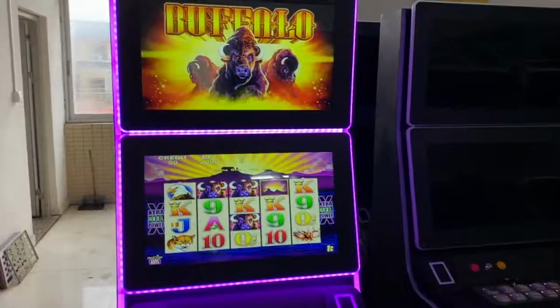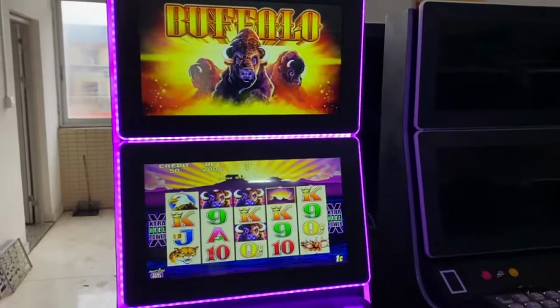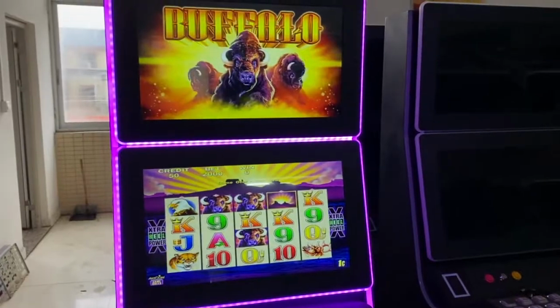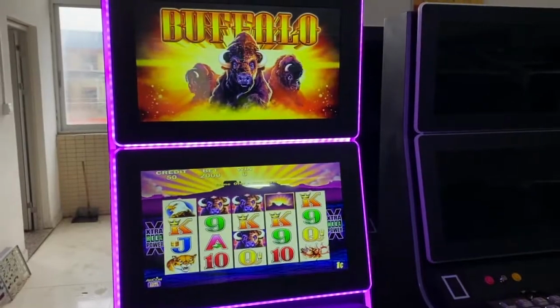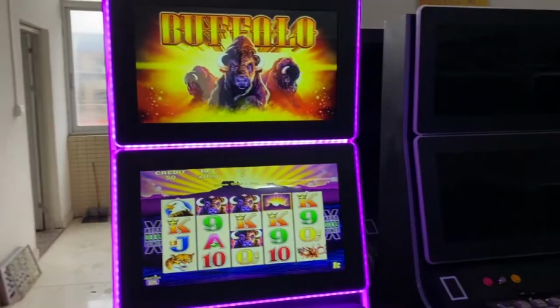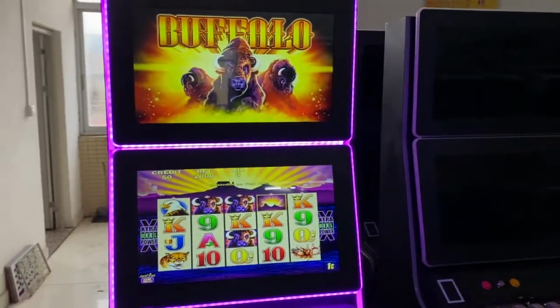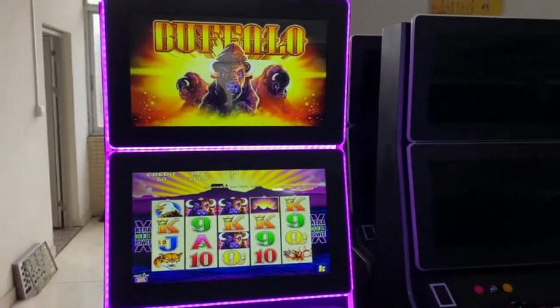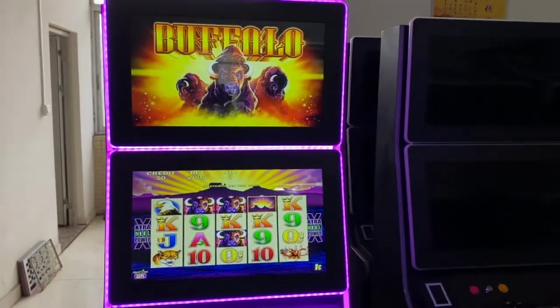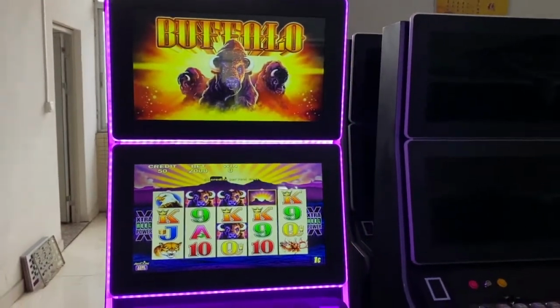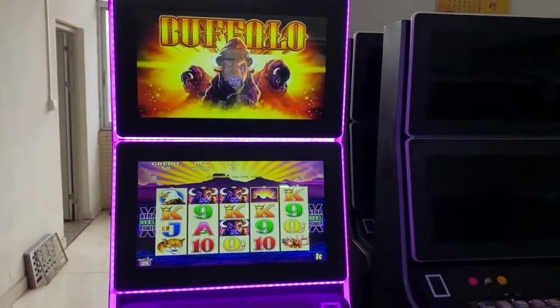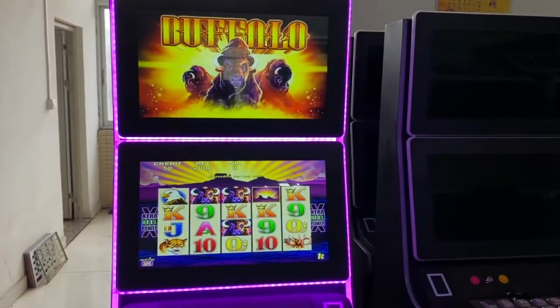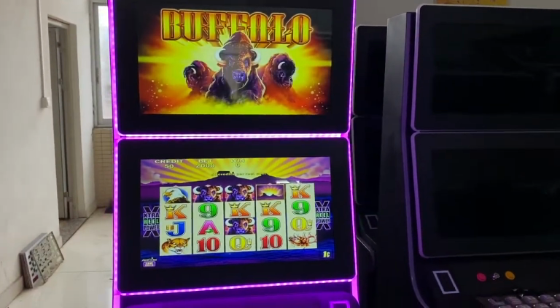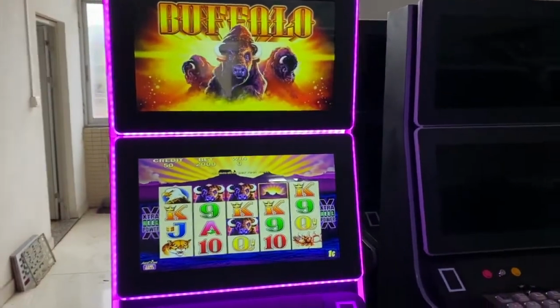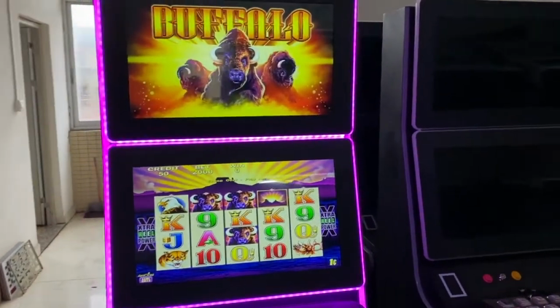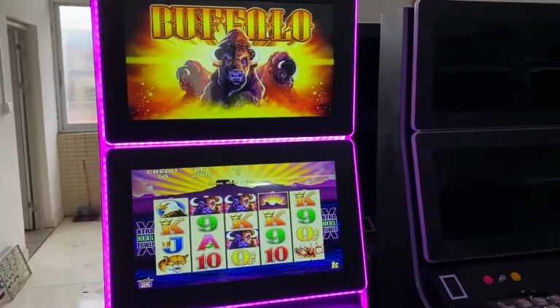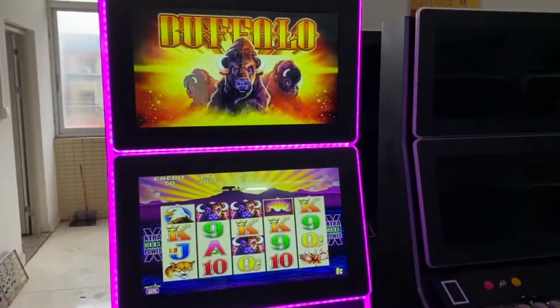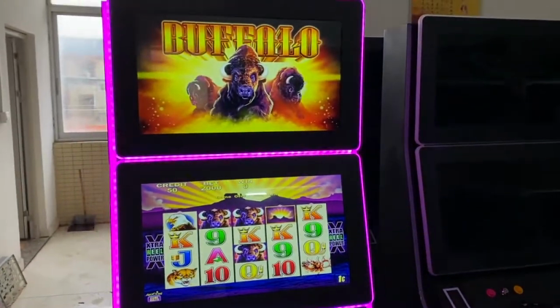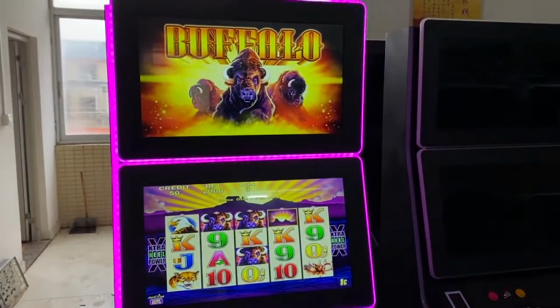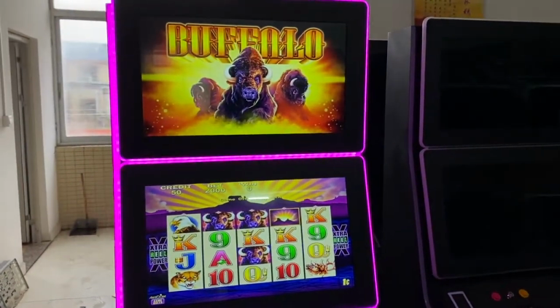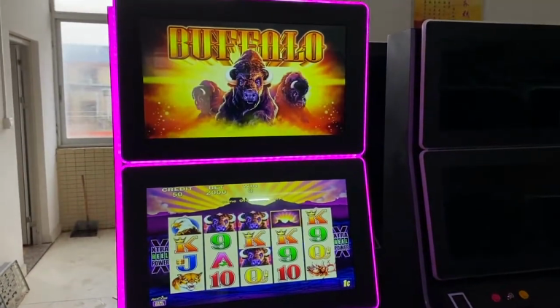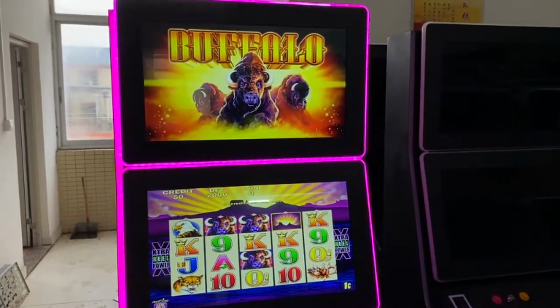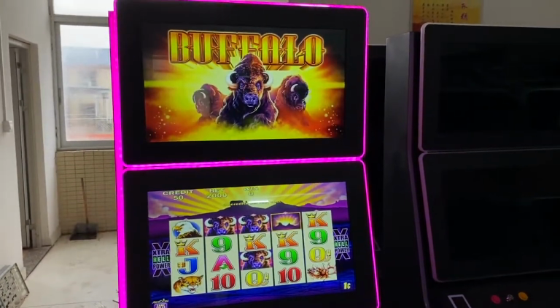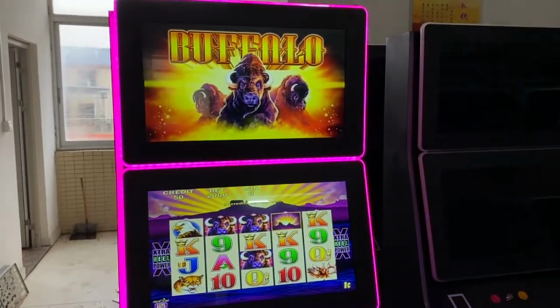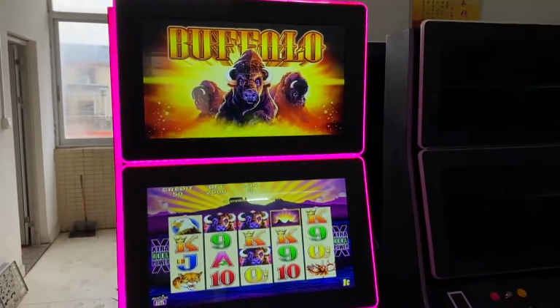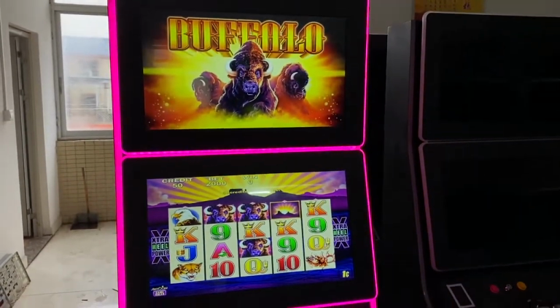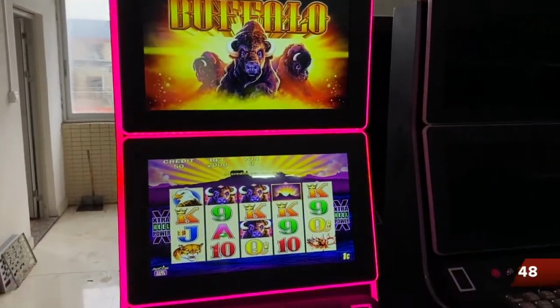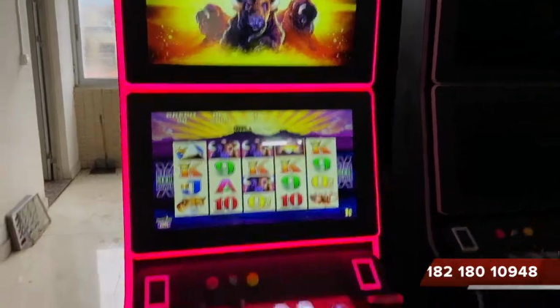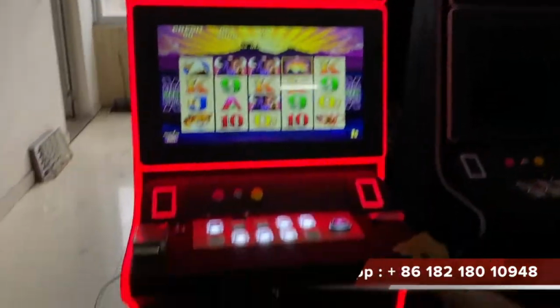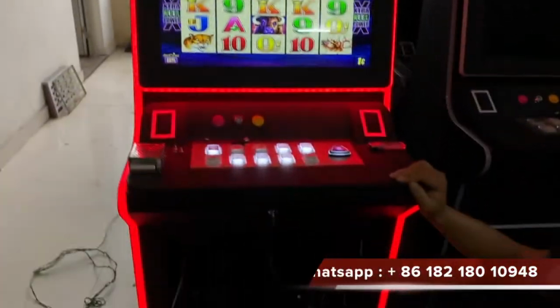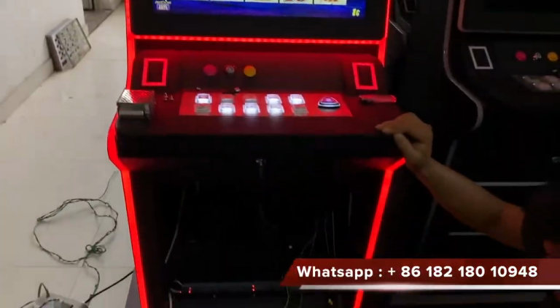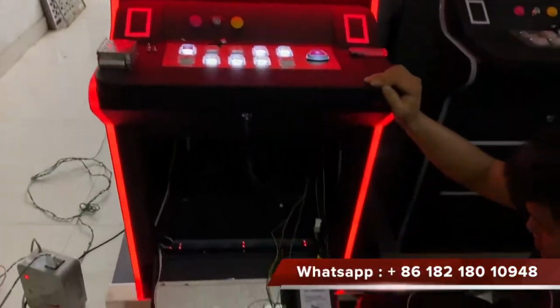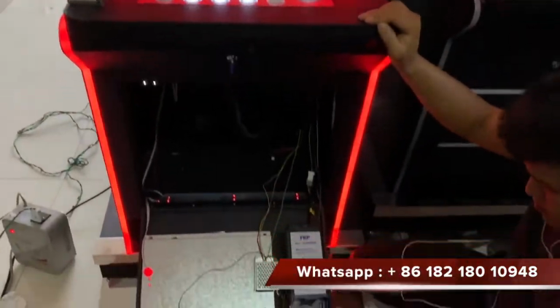Hi, this is Chris. Now we are teaching you how to connect the Musa Goose system on this video slot machines.